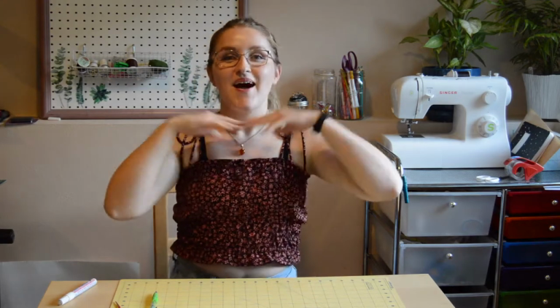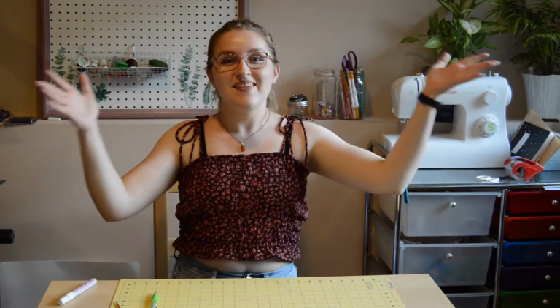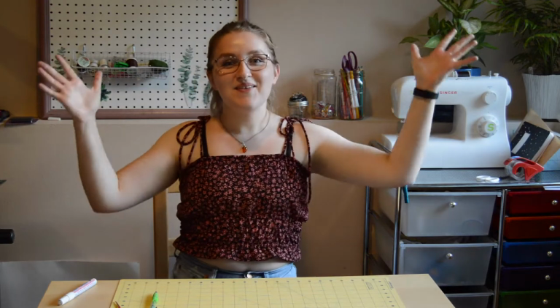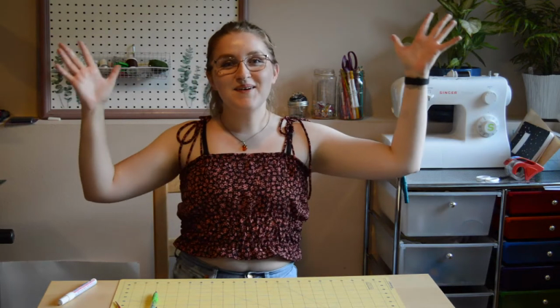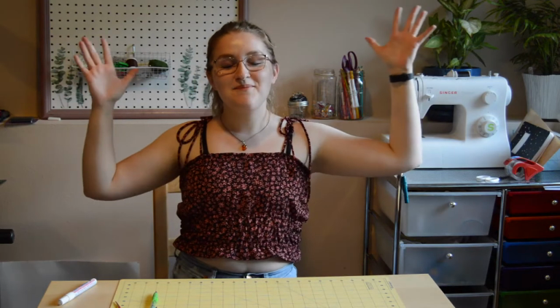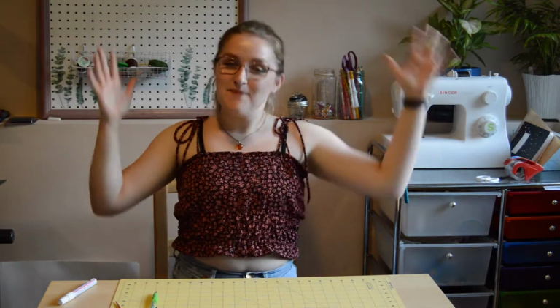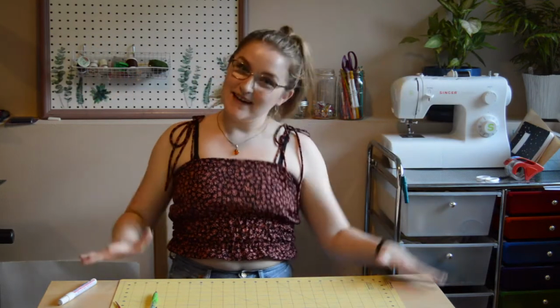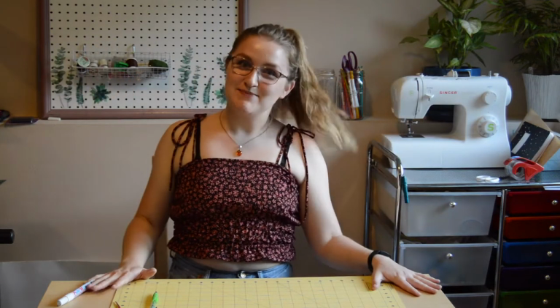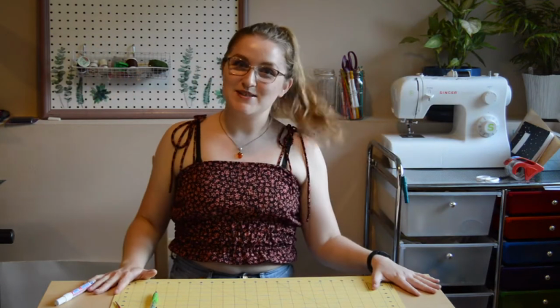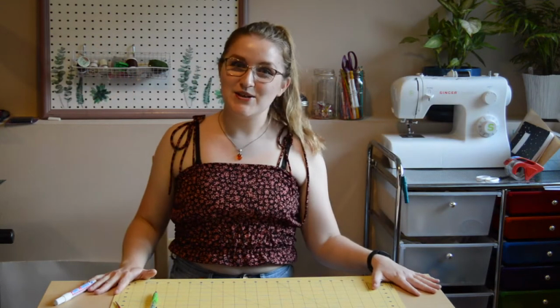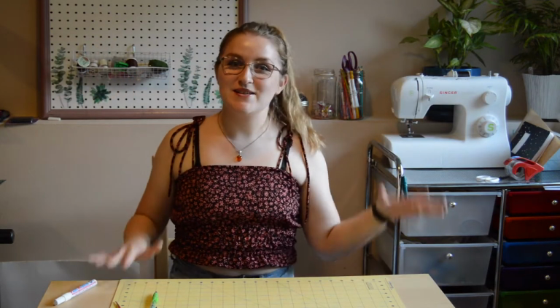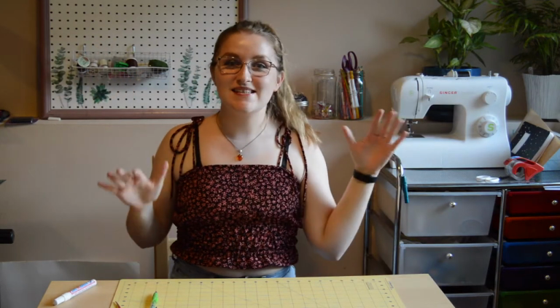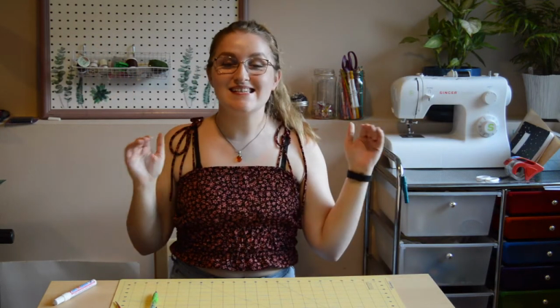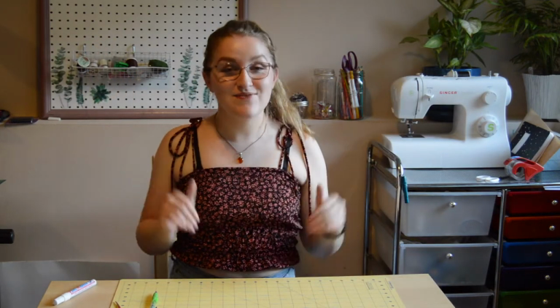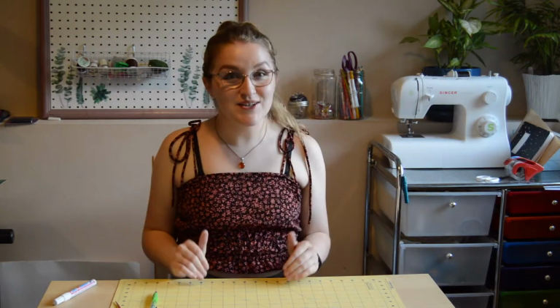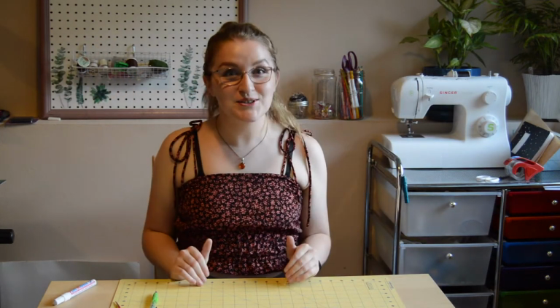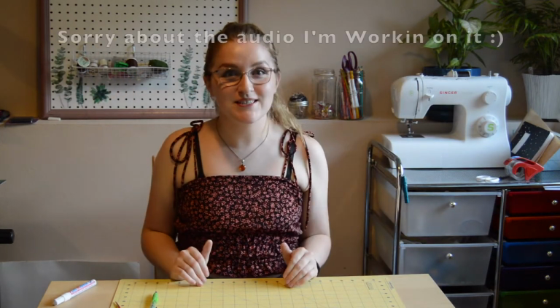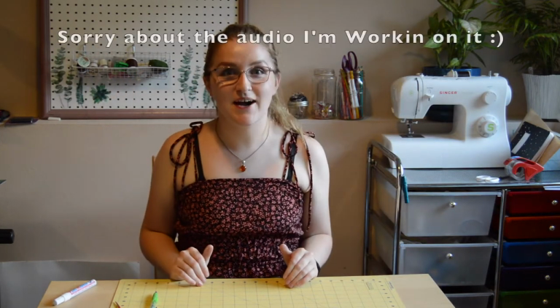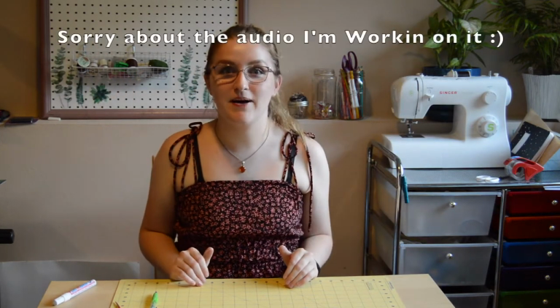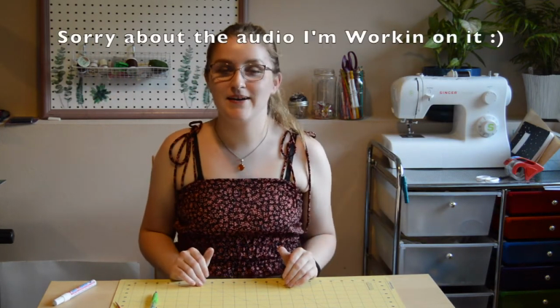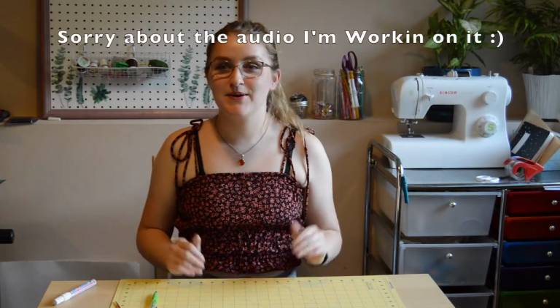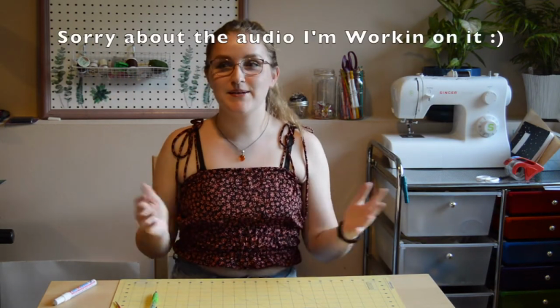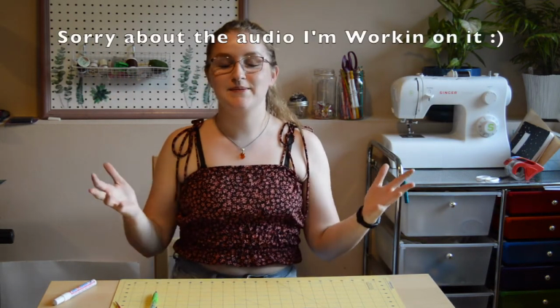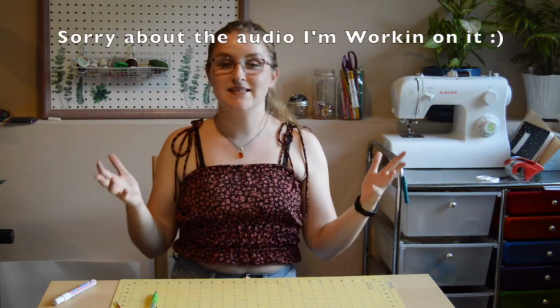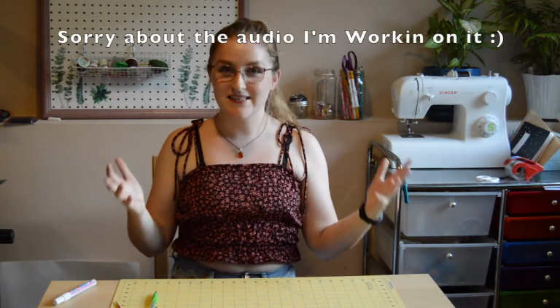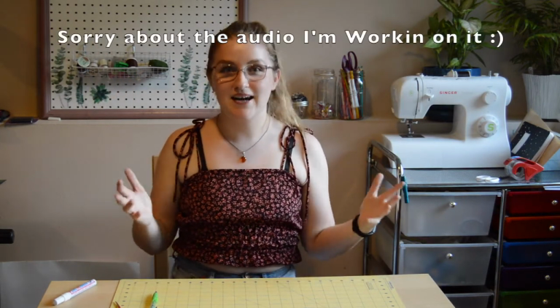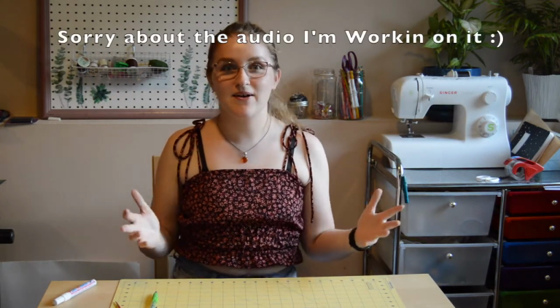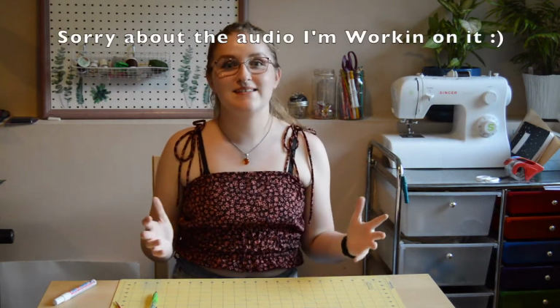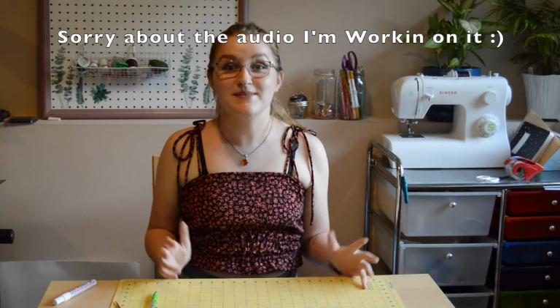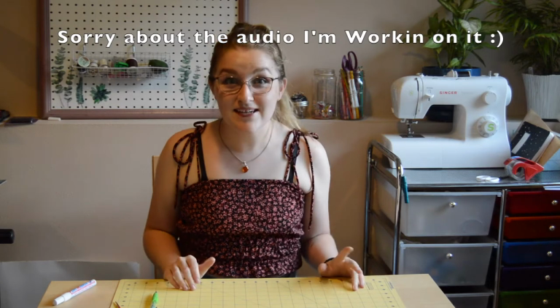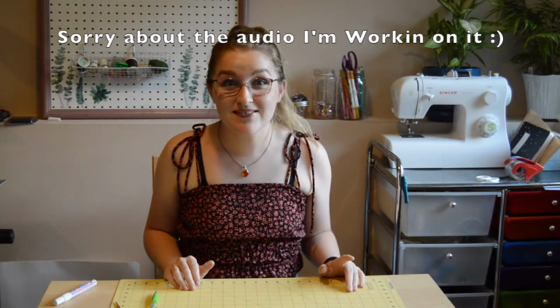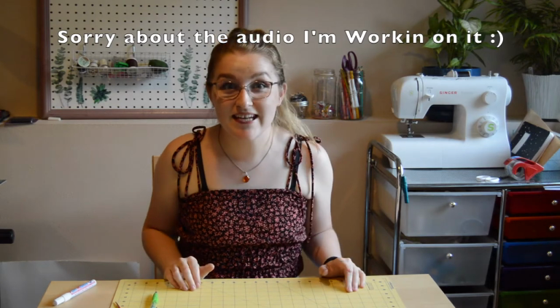Hello, welcome back to my channel. This is Adventure DIY, where we're going to be DIYing some stuff today.